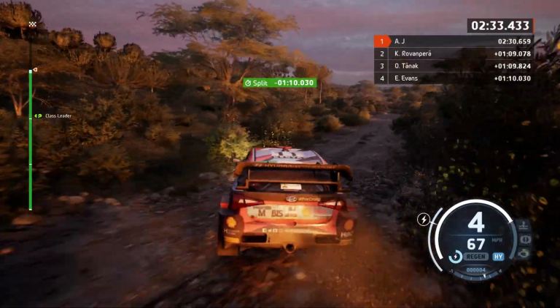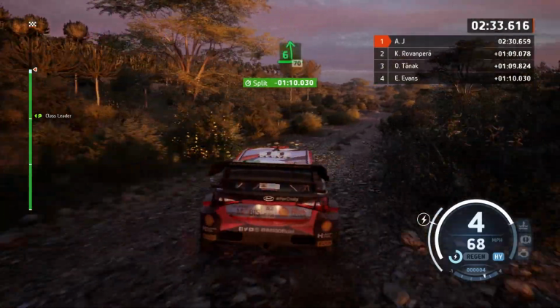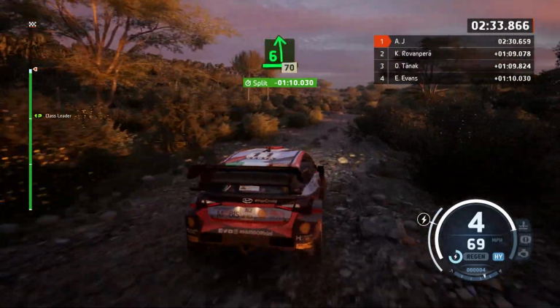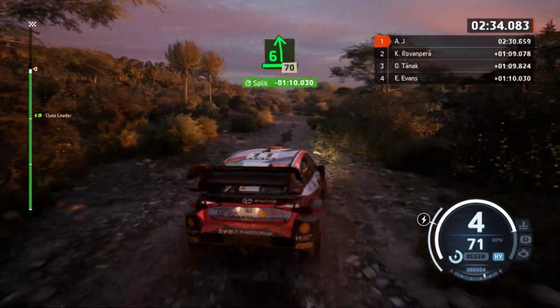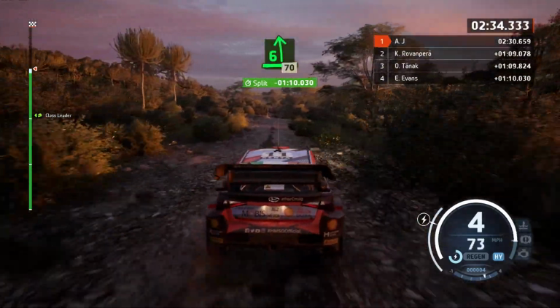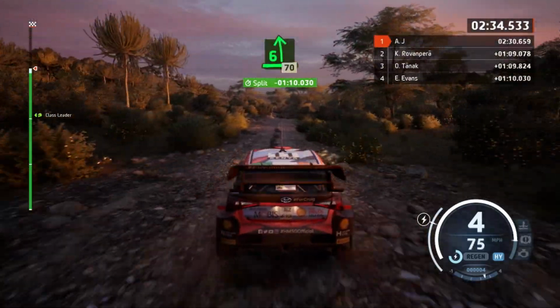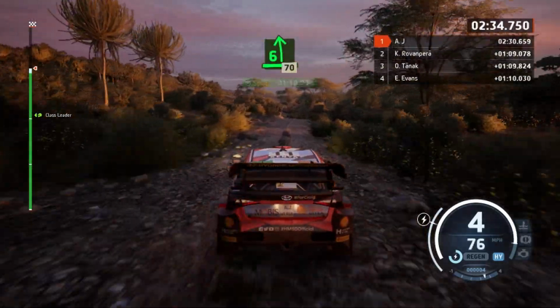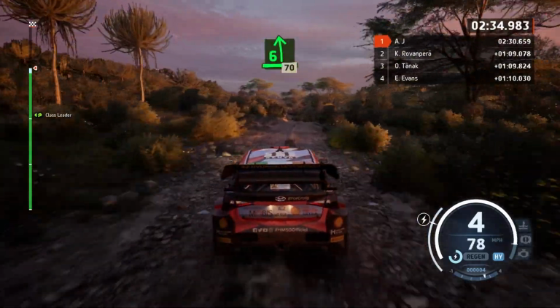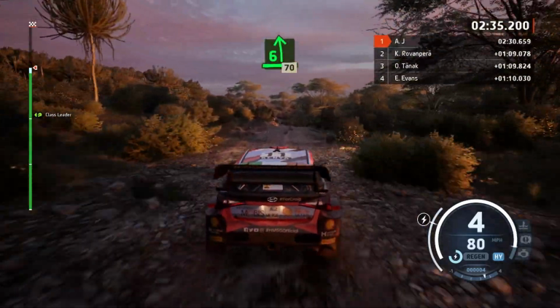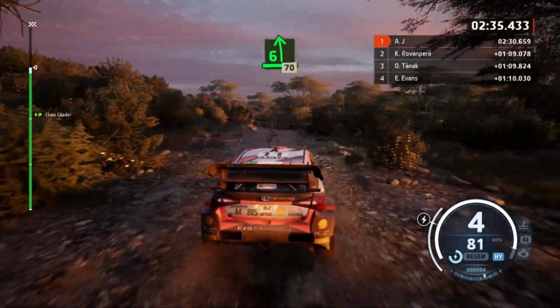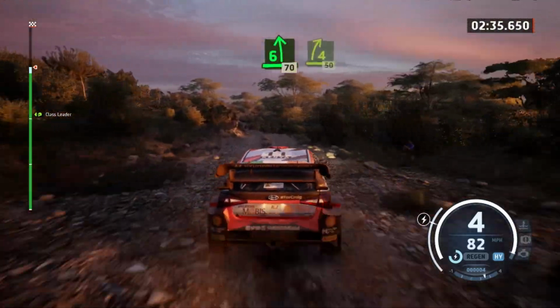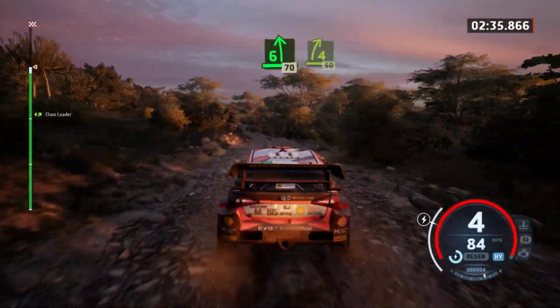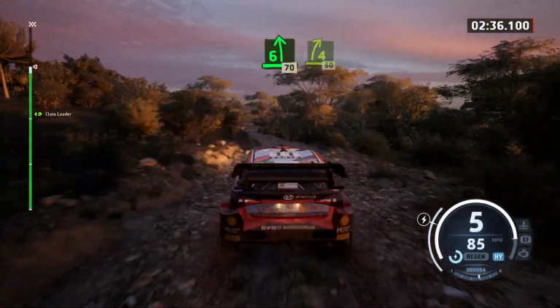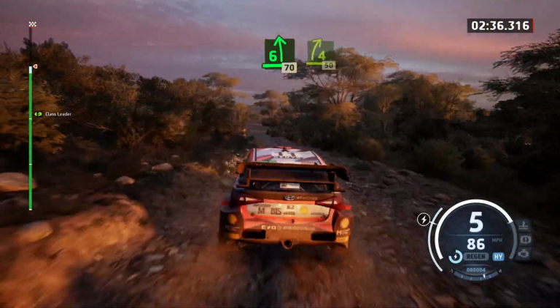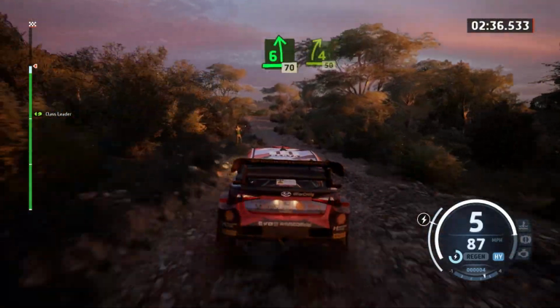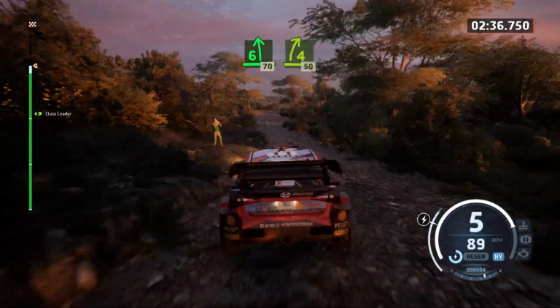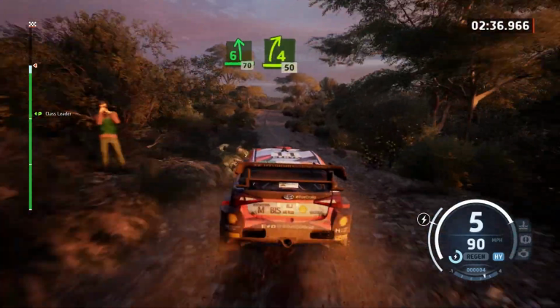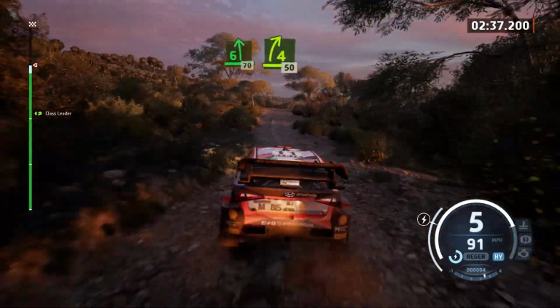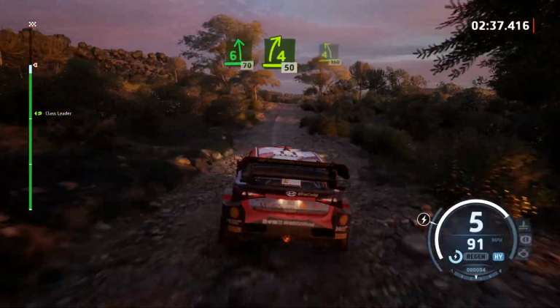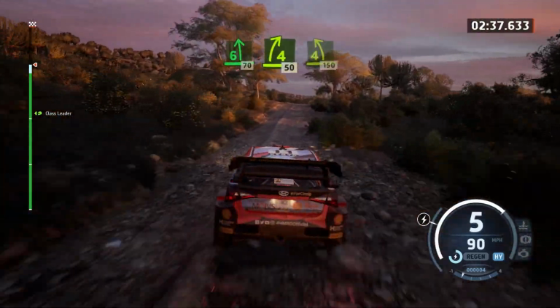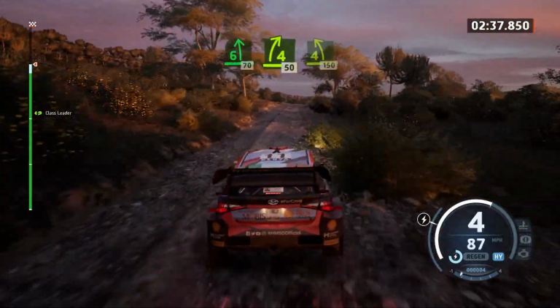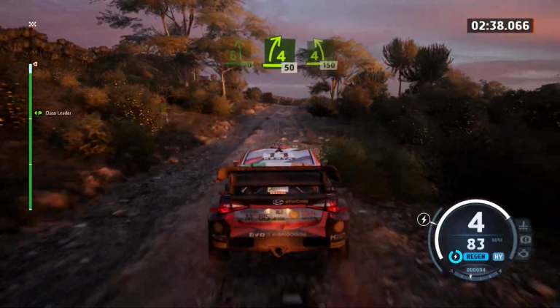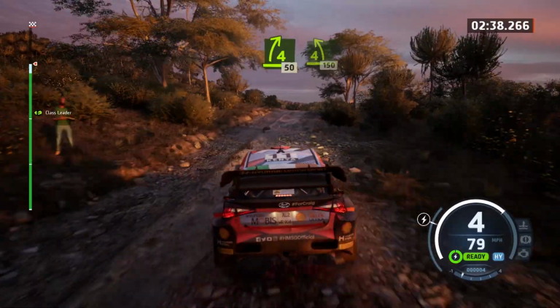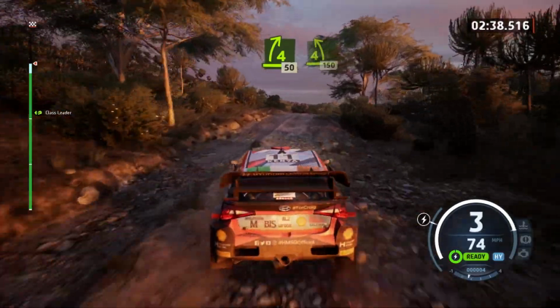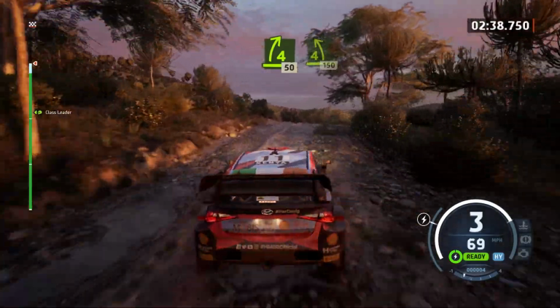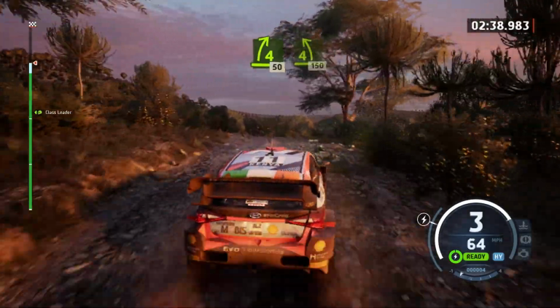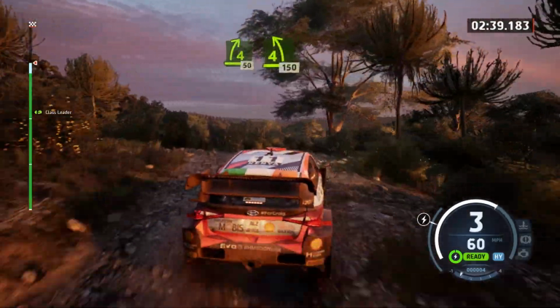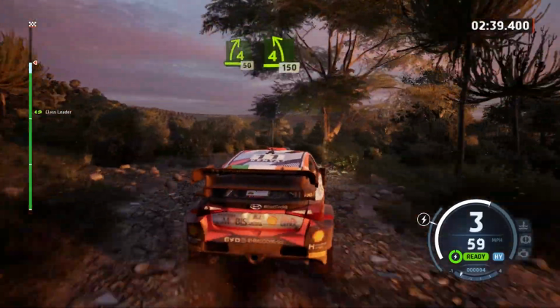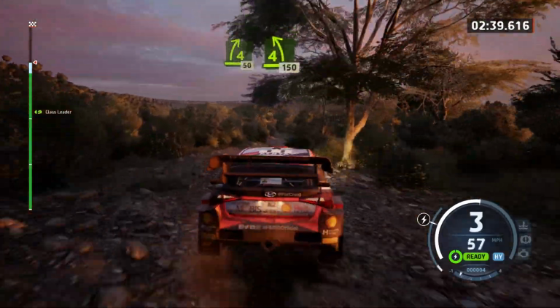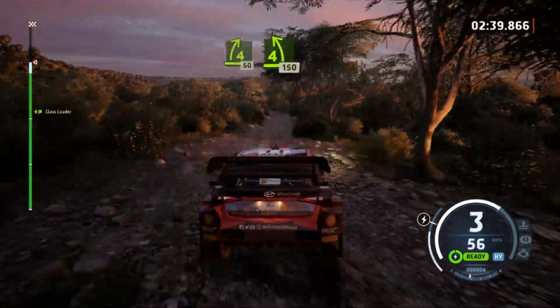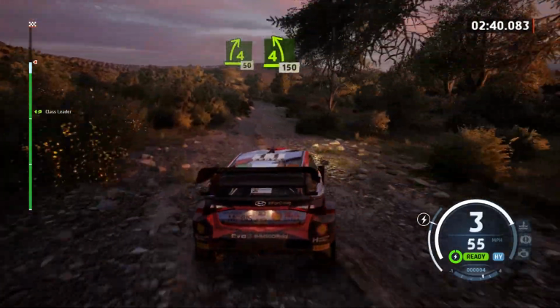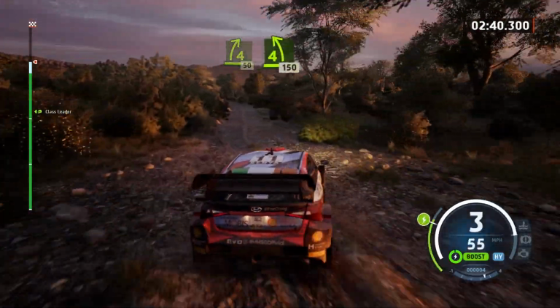6 left to the crest, slowing, 70. 4 right to the crest, 50. 4 left, short, twisty, 150.